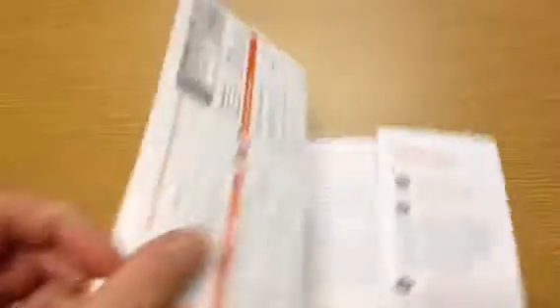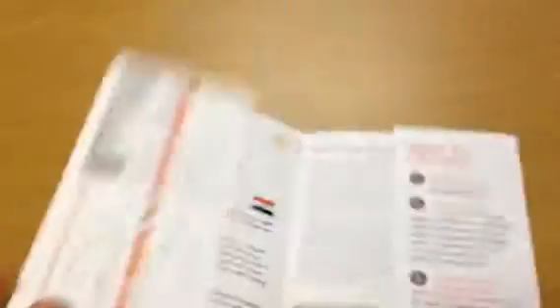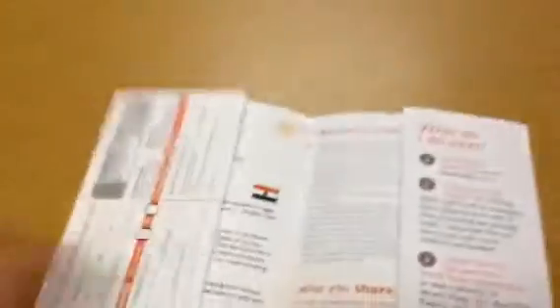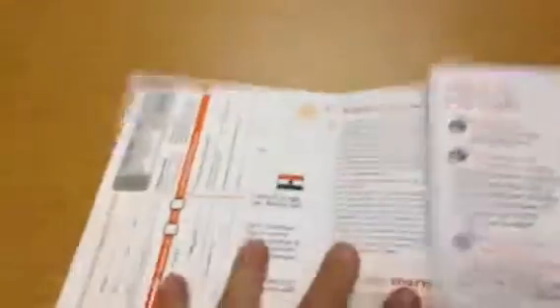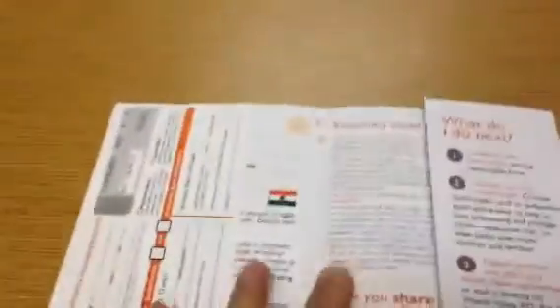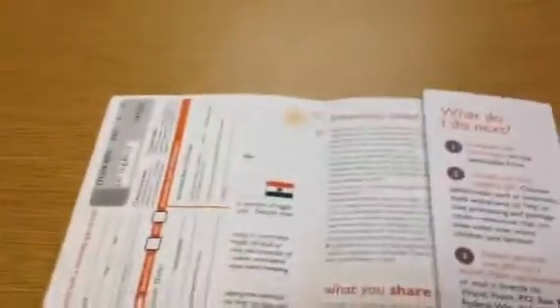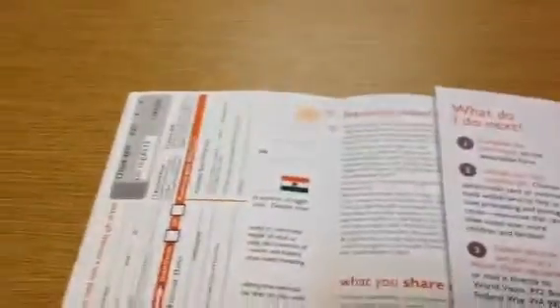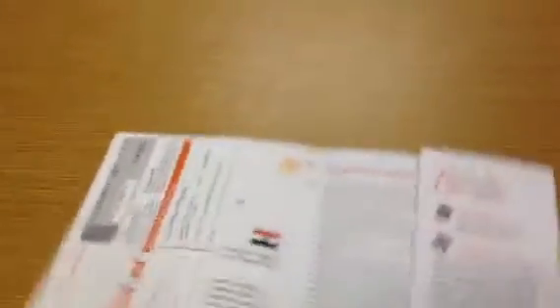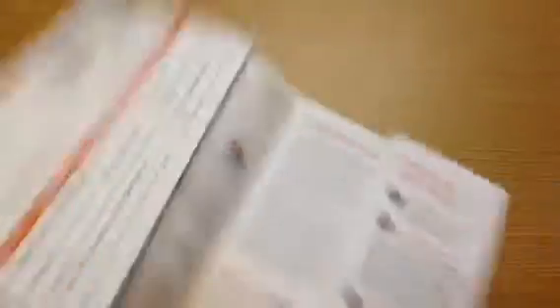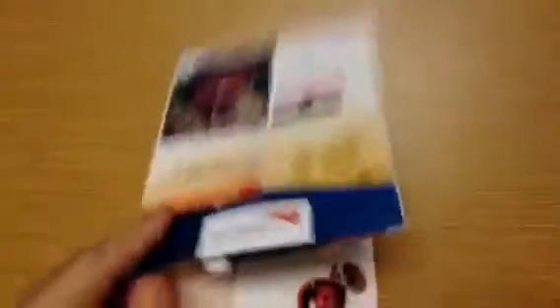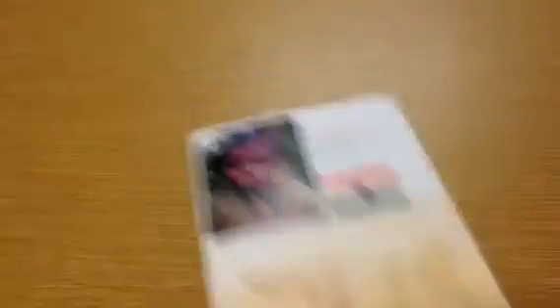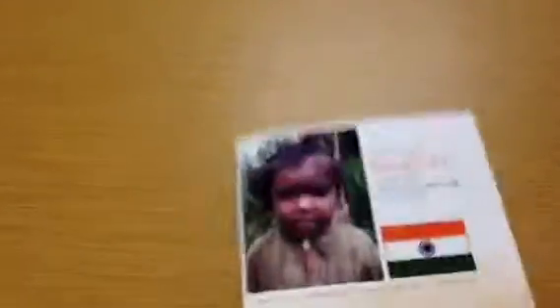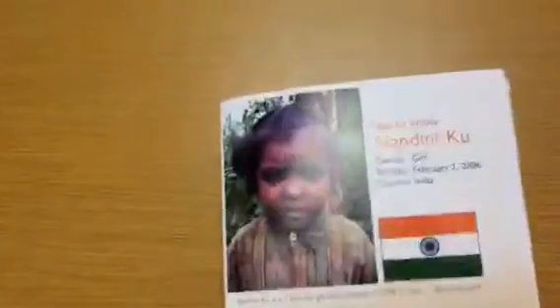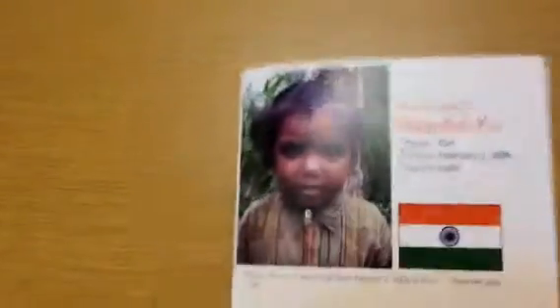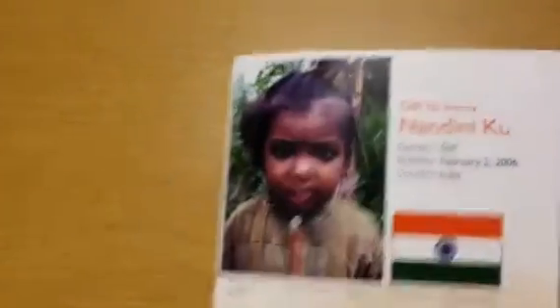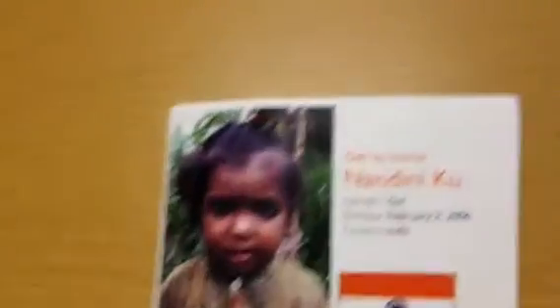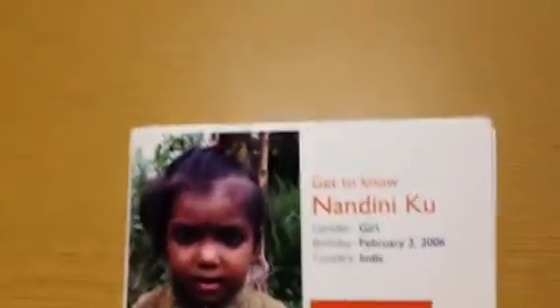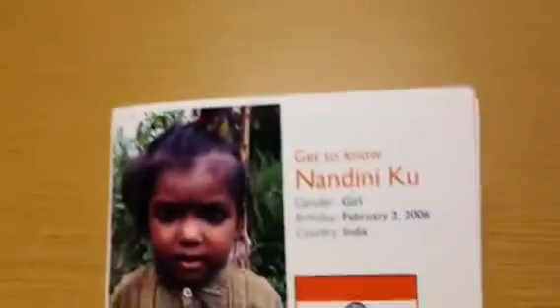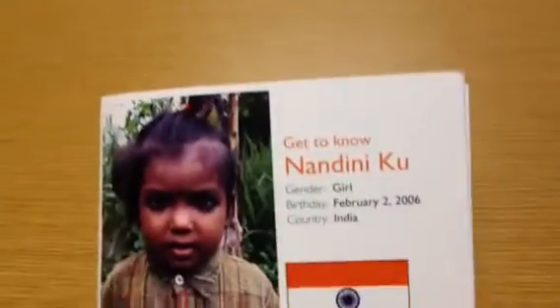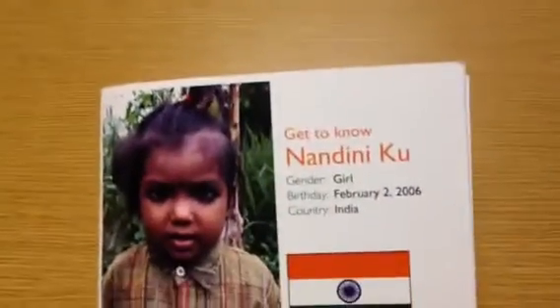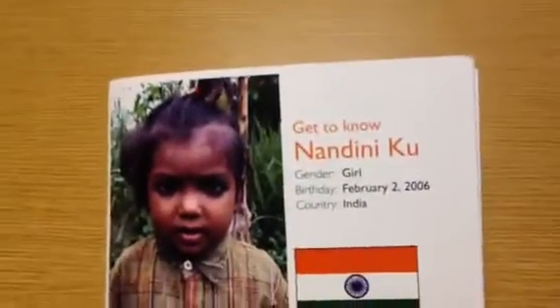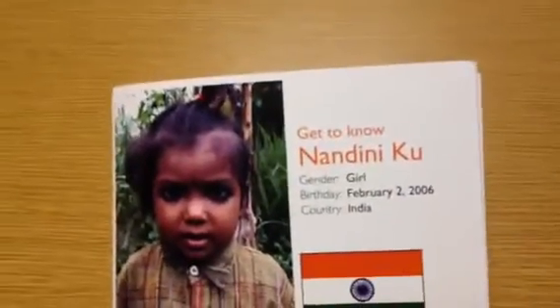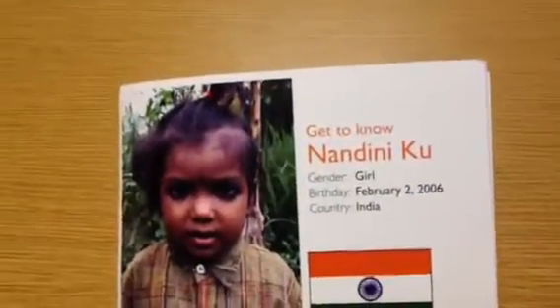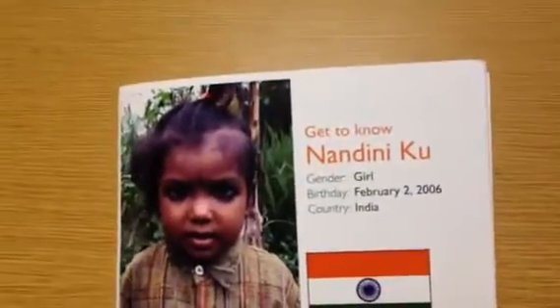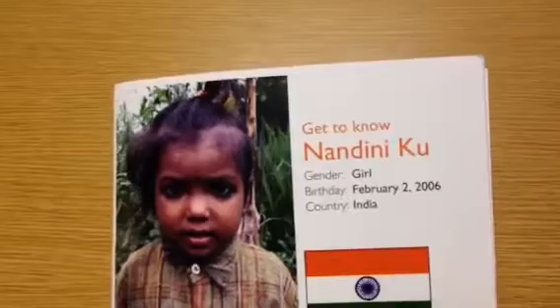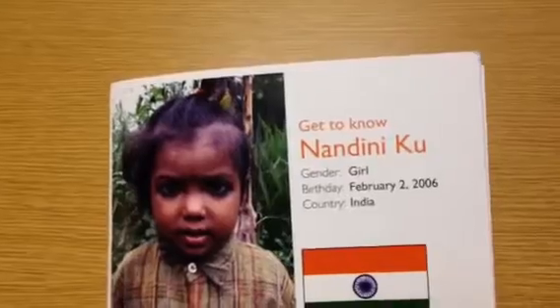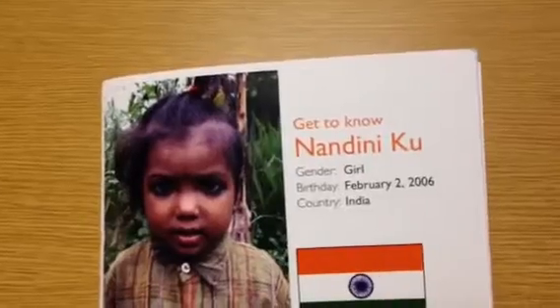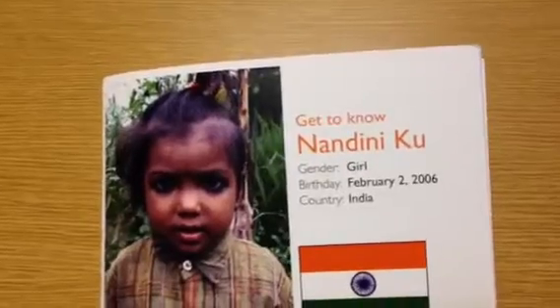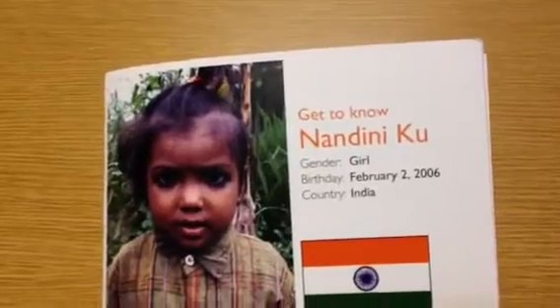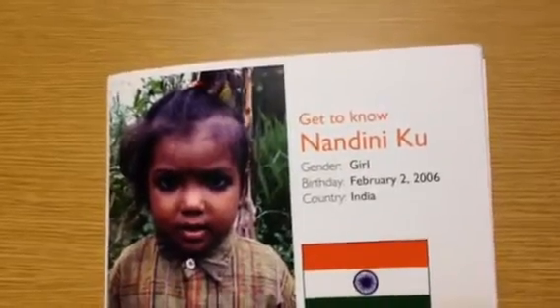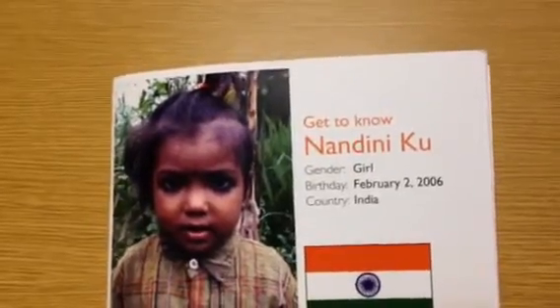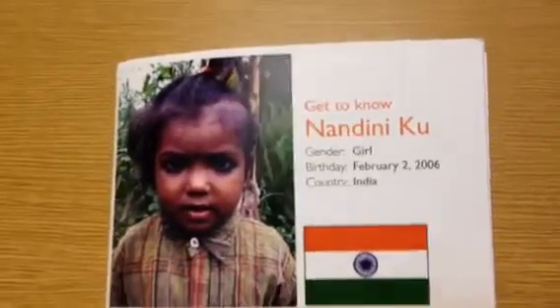Interesting piece of paper that has information about your sponsor child on it. In this case, Nandini Koo from India.